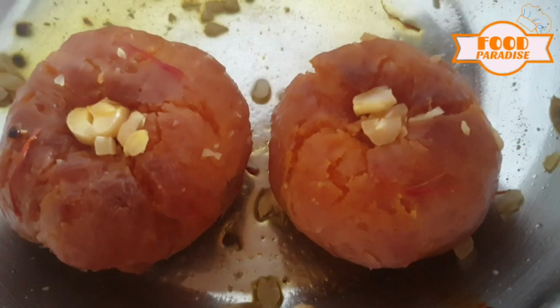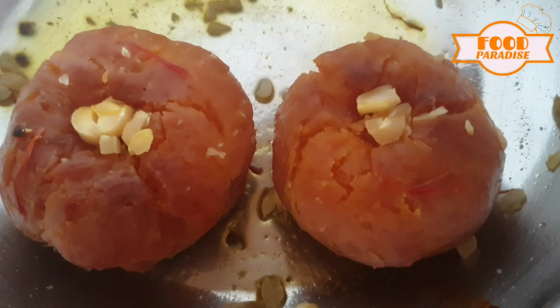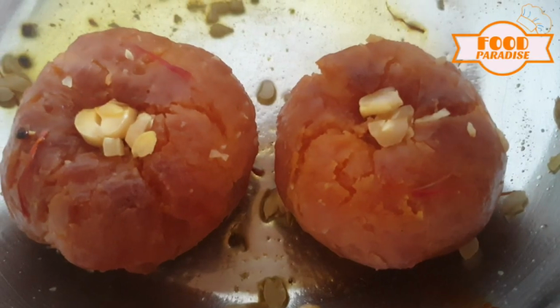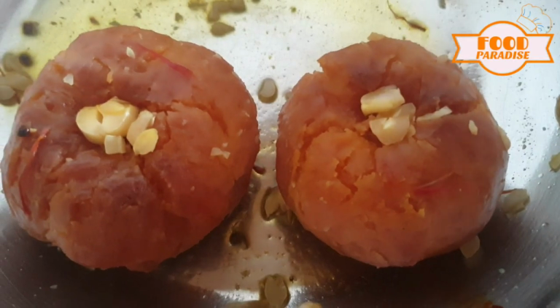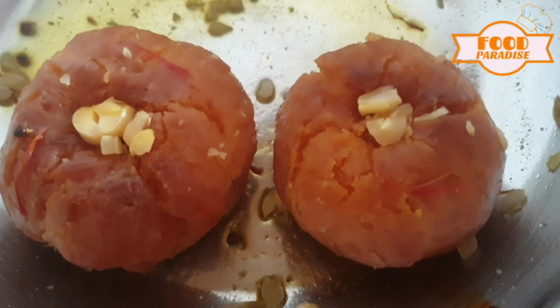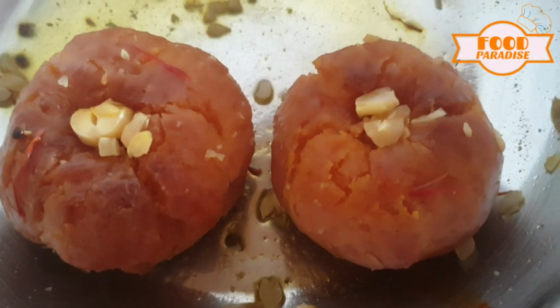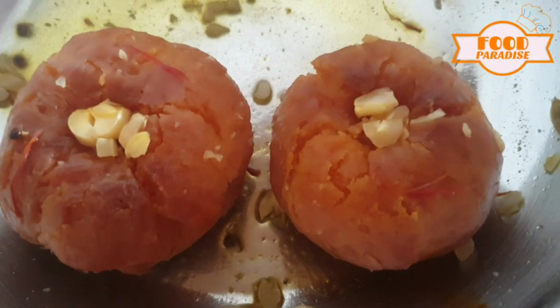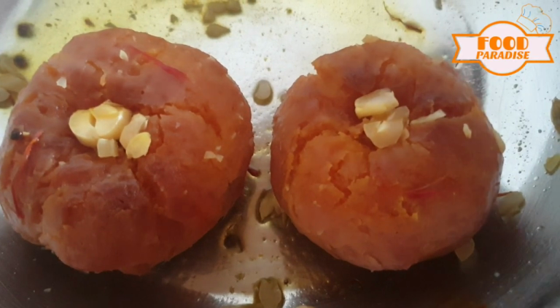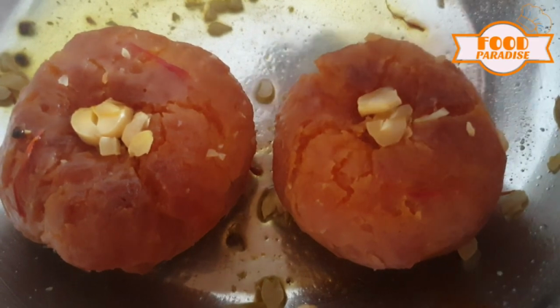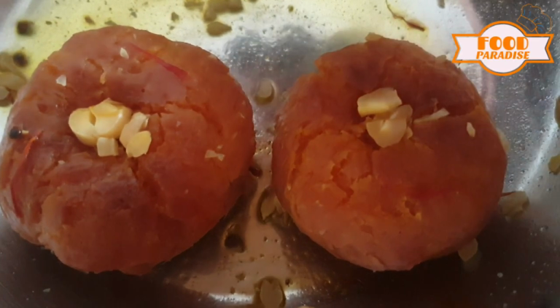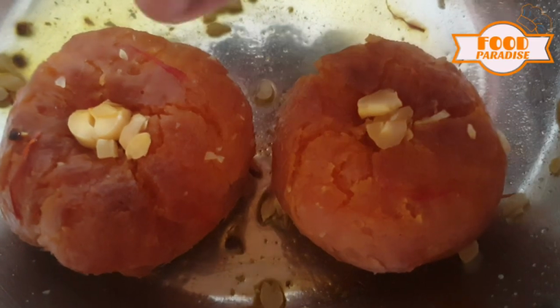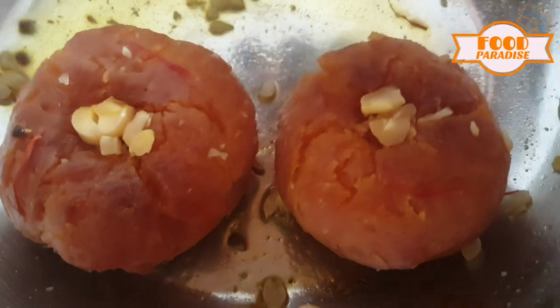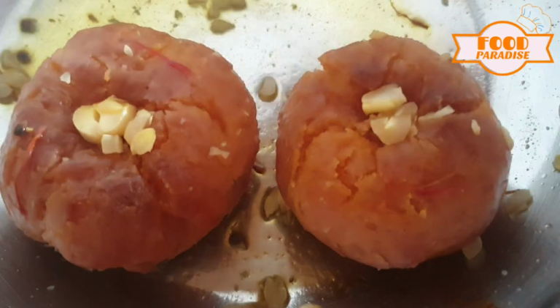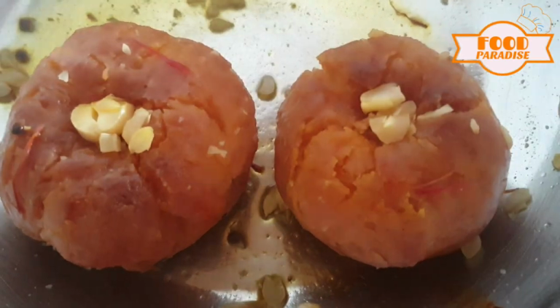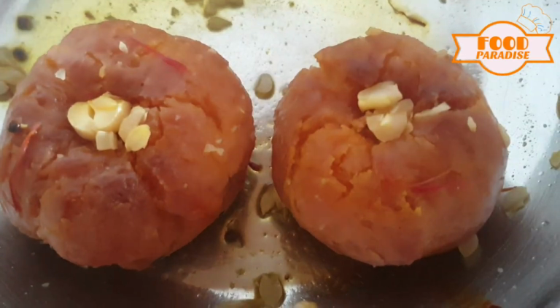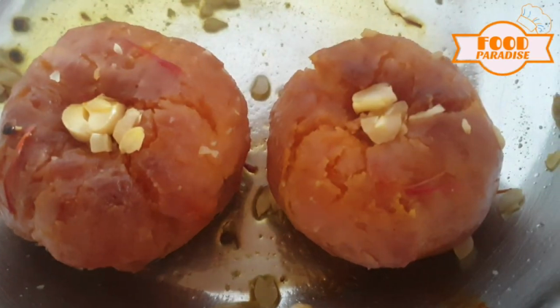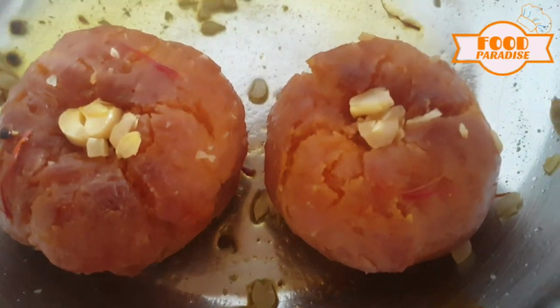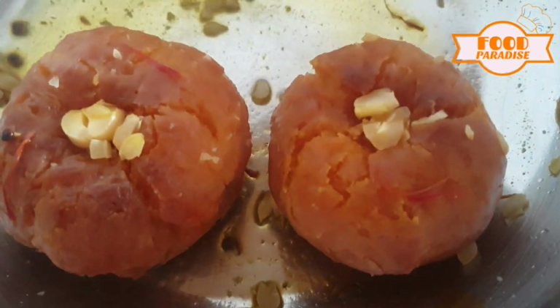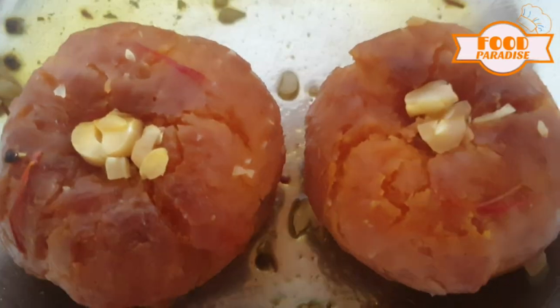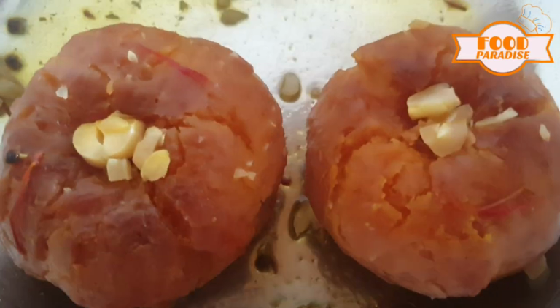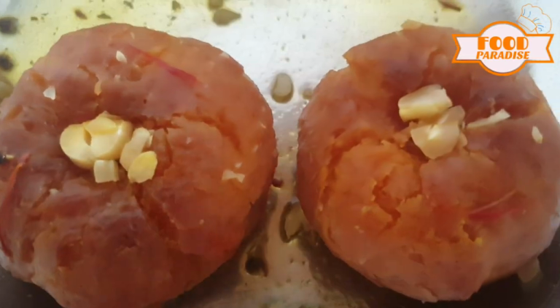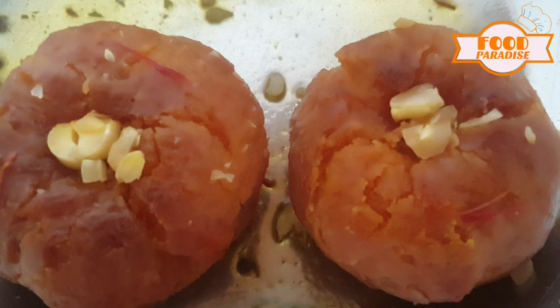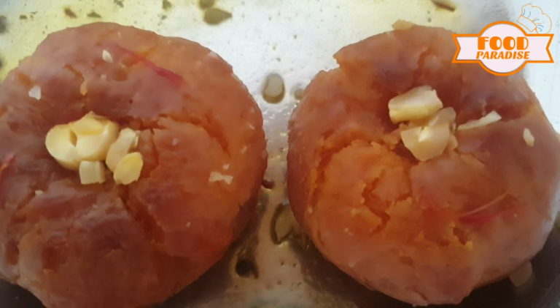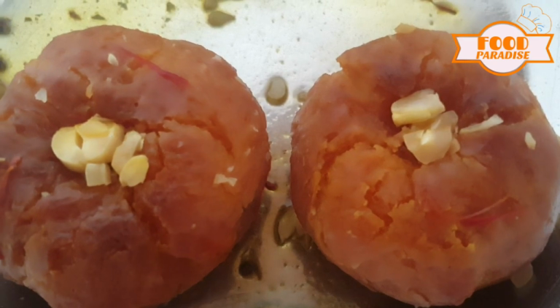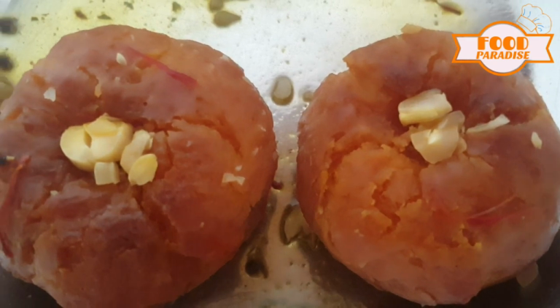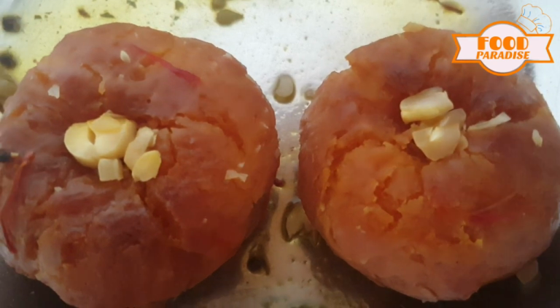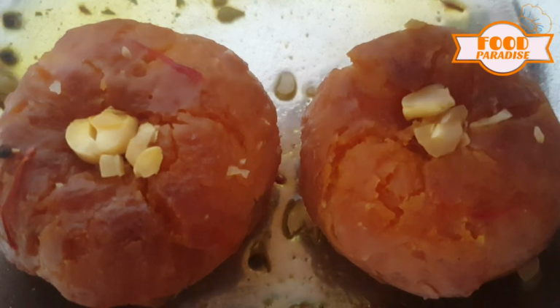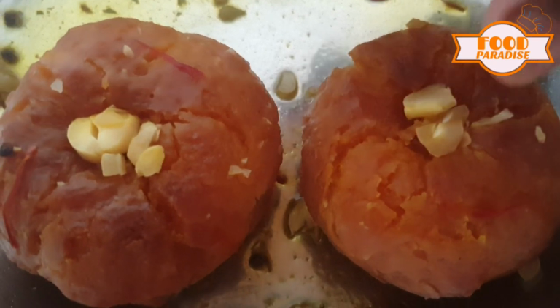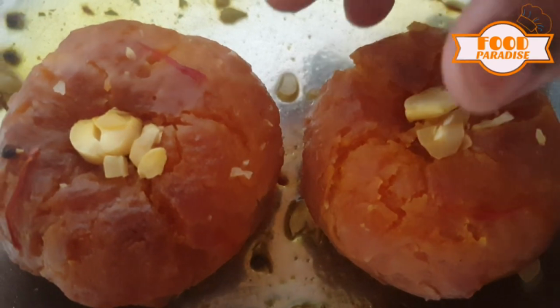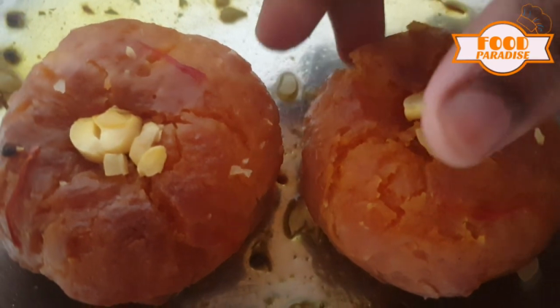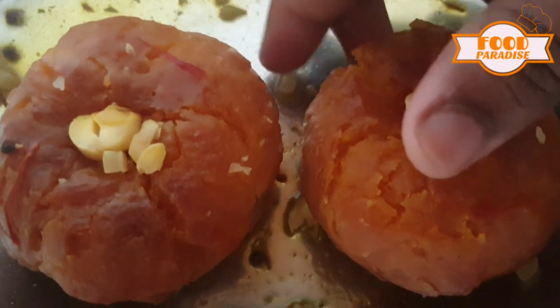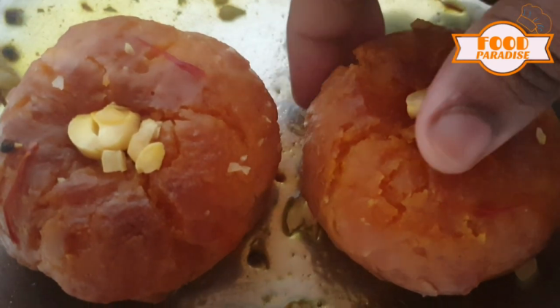Hi! Welcome to foodparadise online. I am going to show you my recipe.